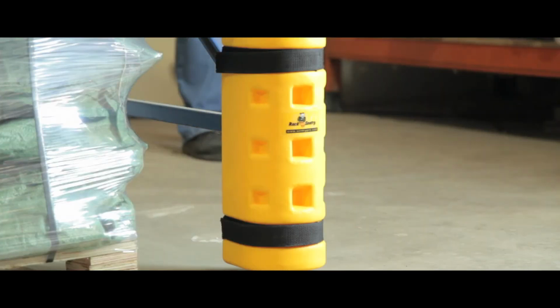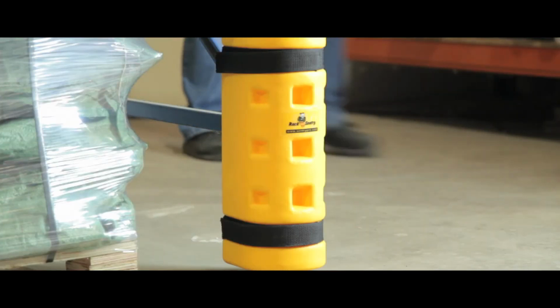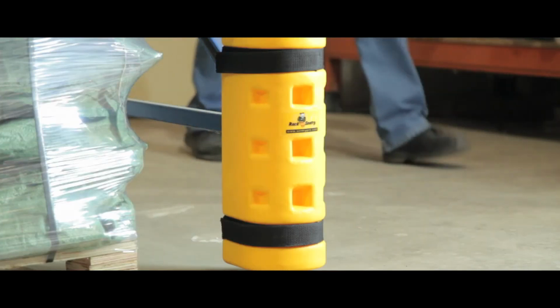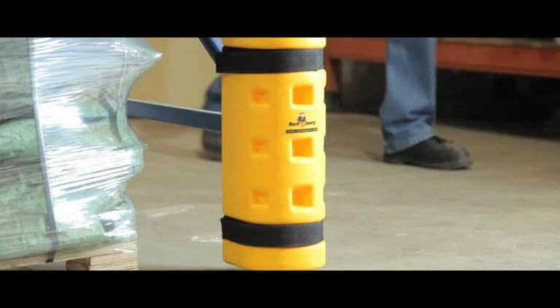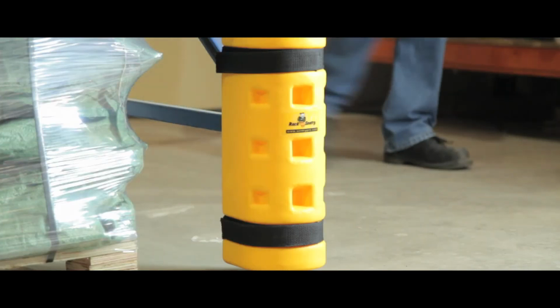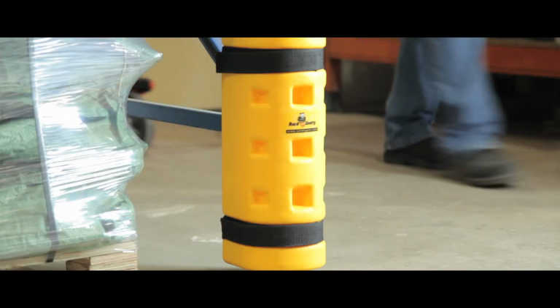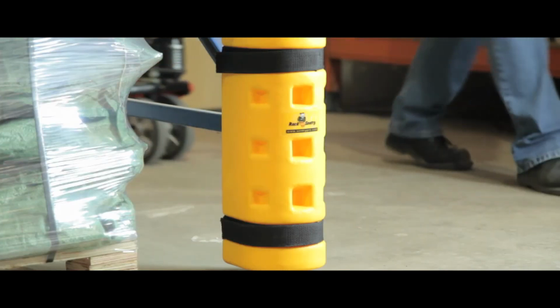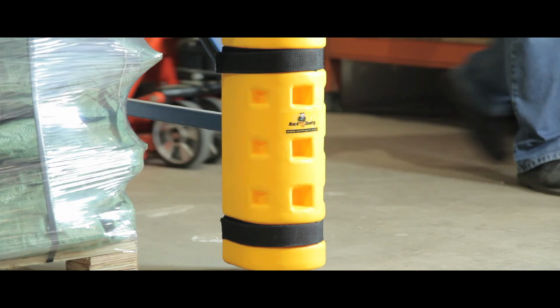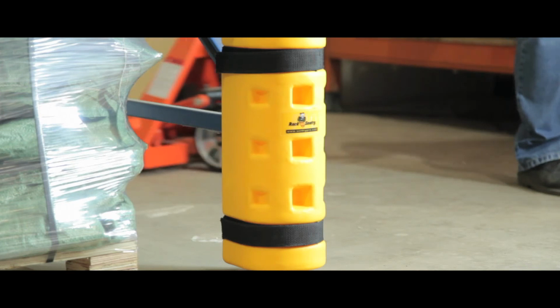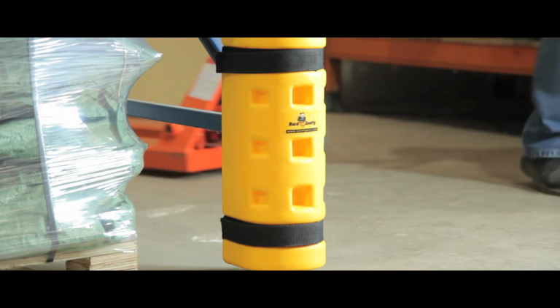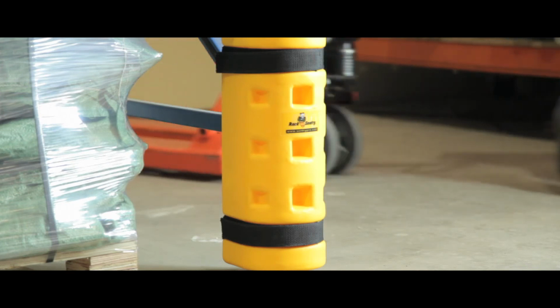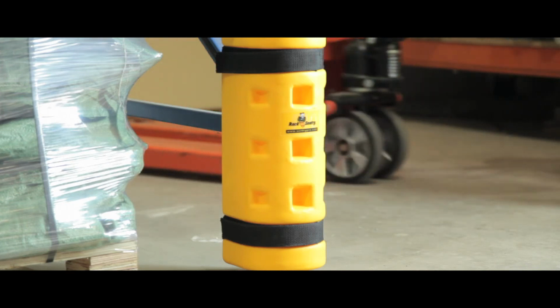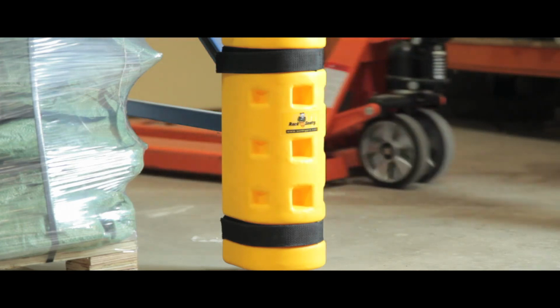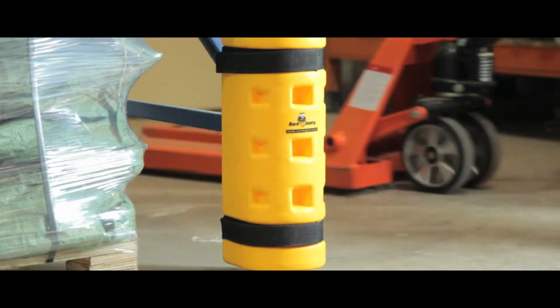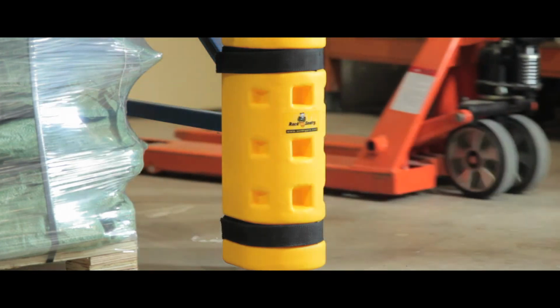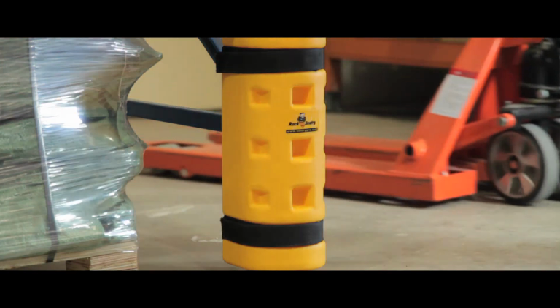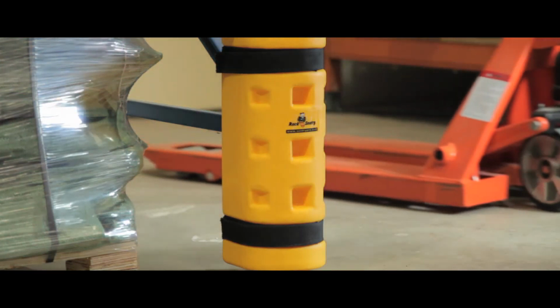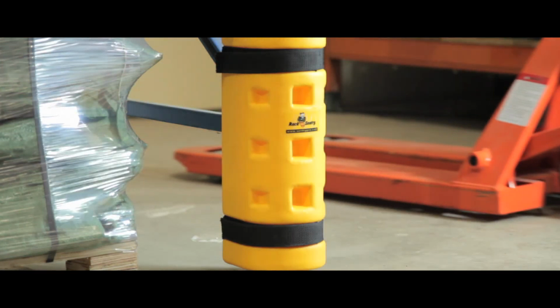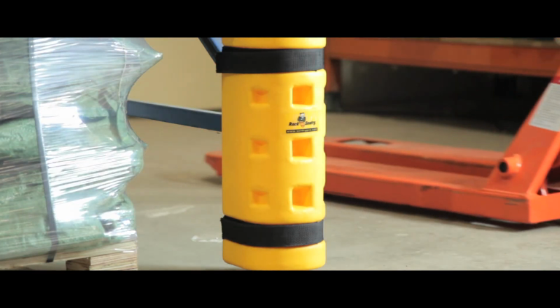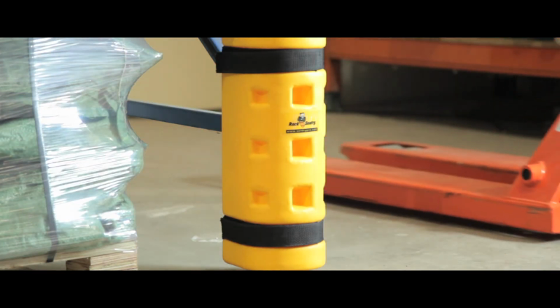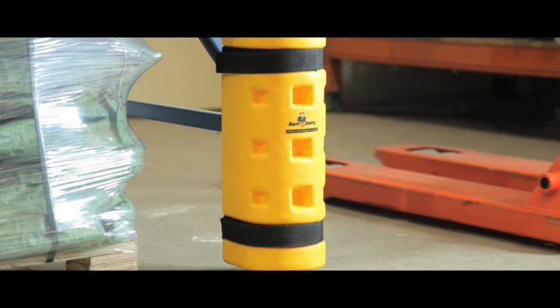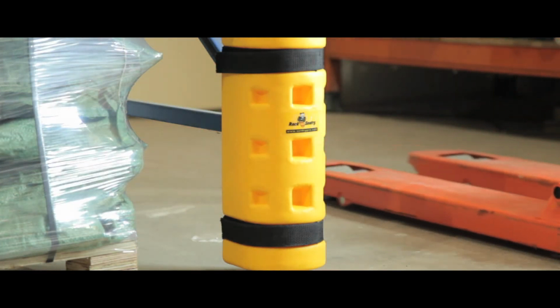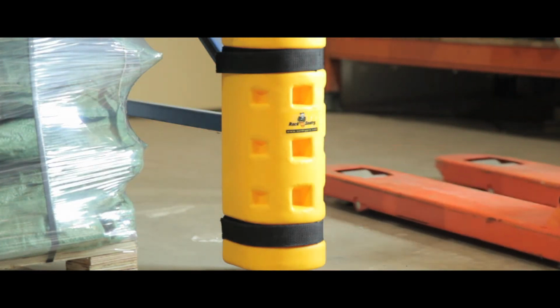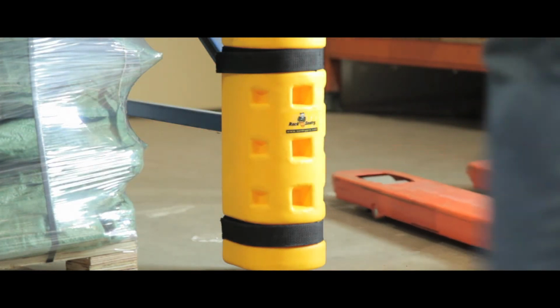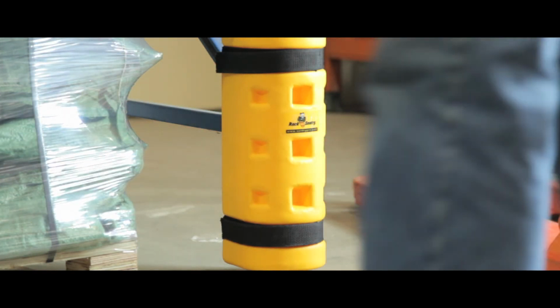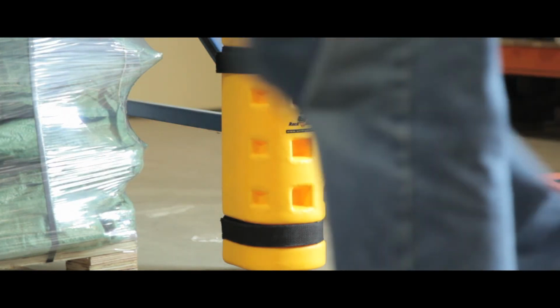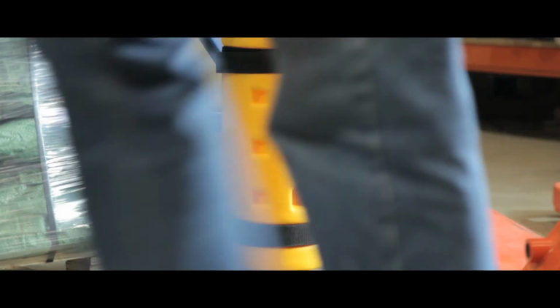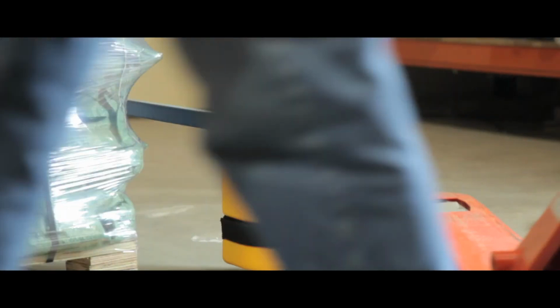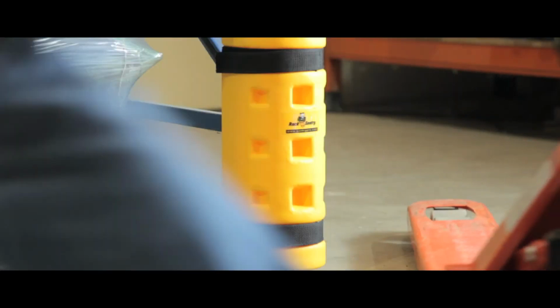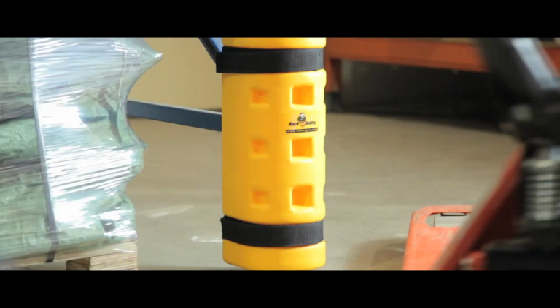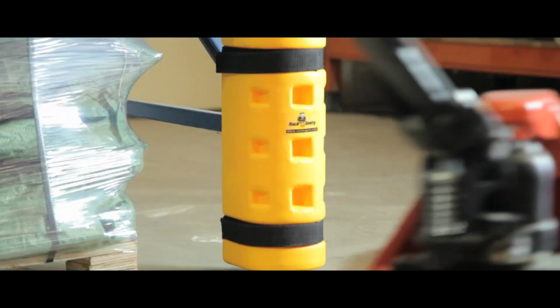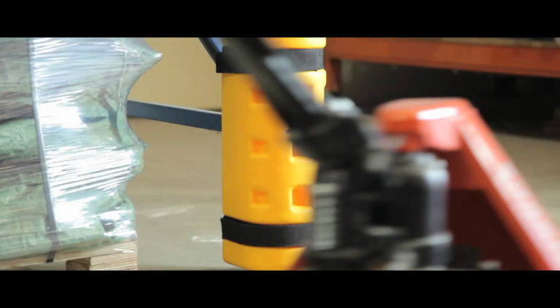Designed to increase the life of your racking, the highly visible sentries also act as an added safety feature.